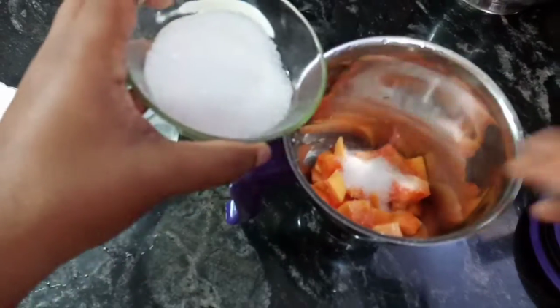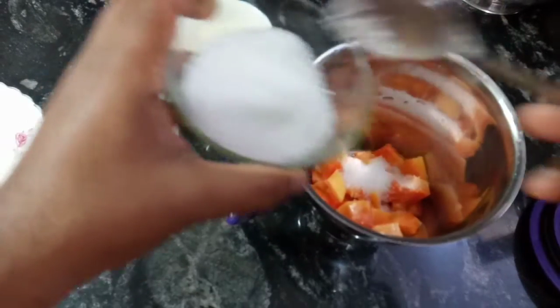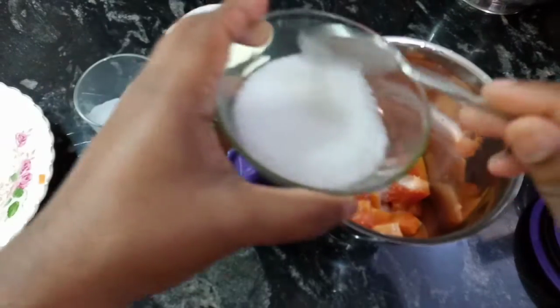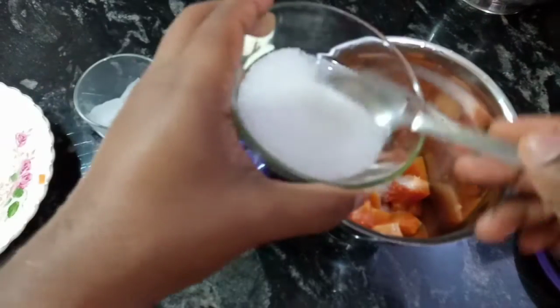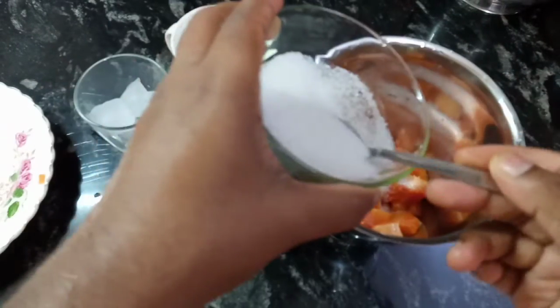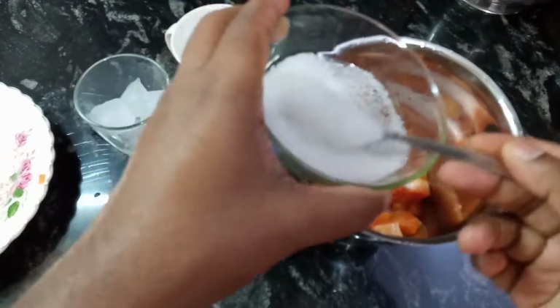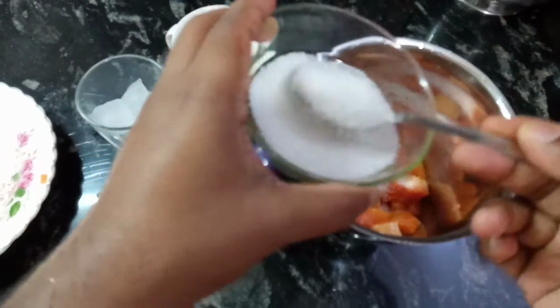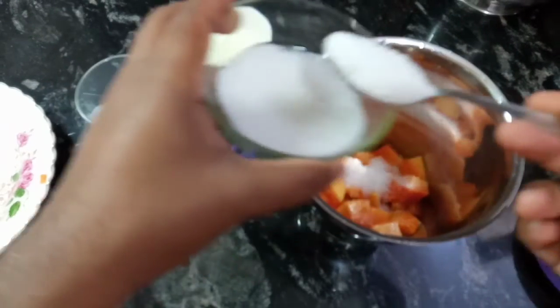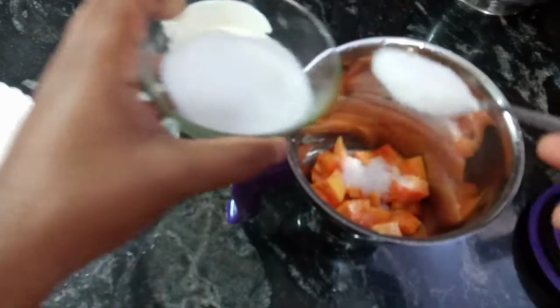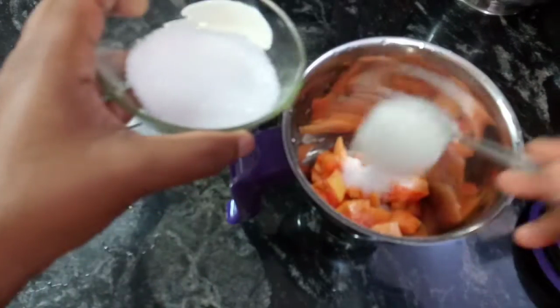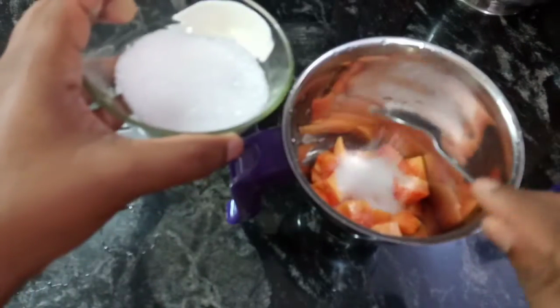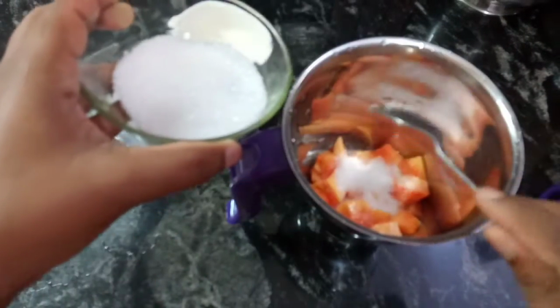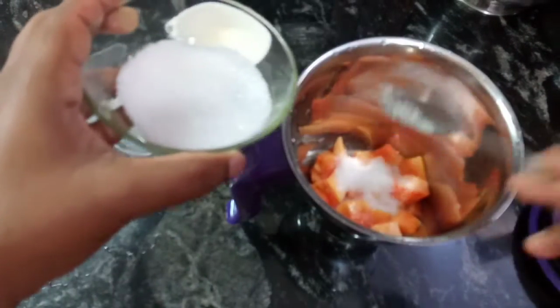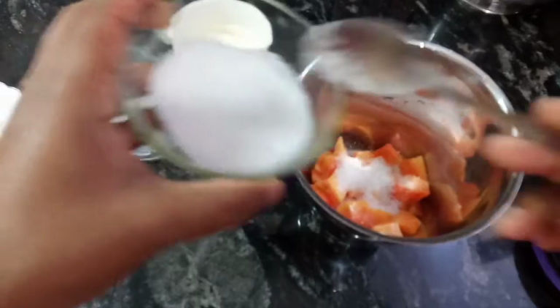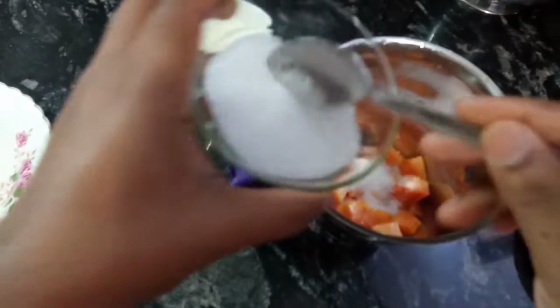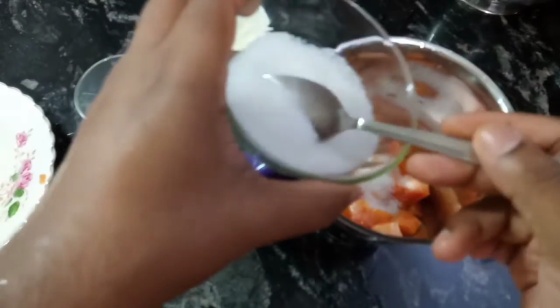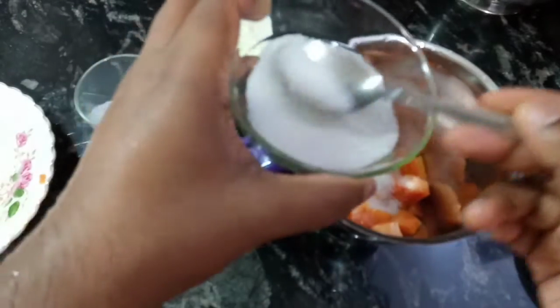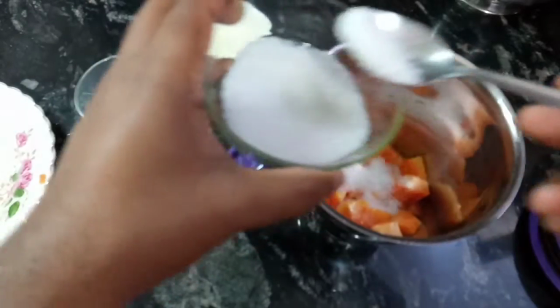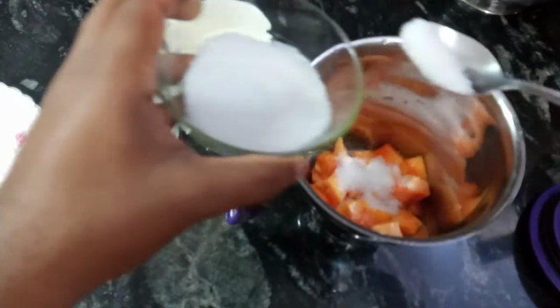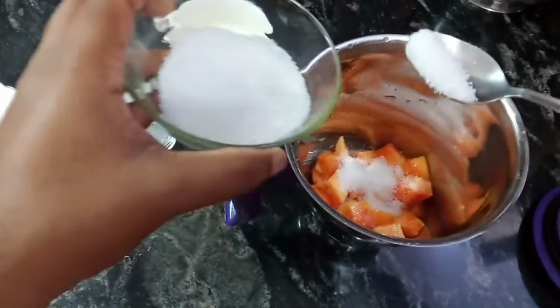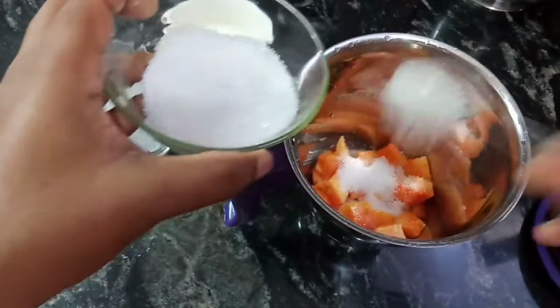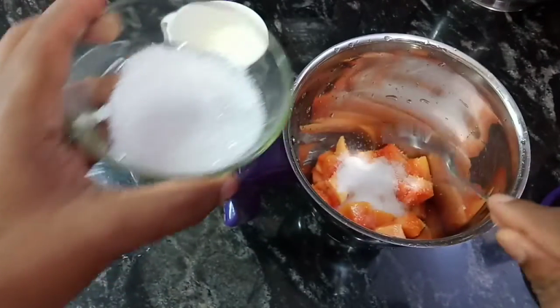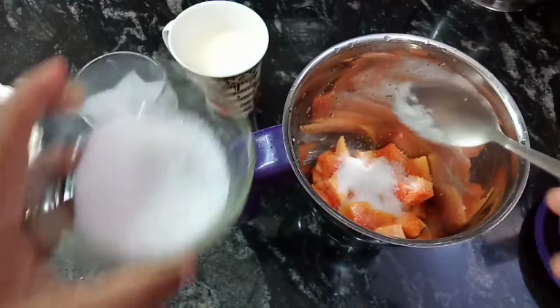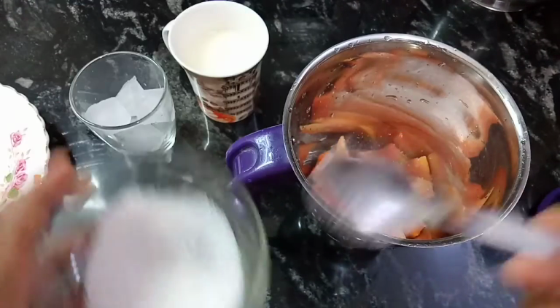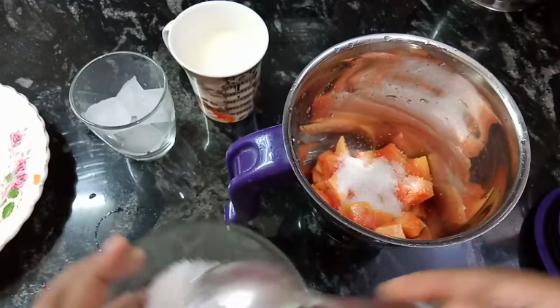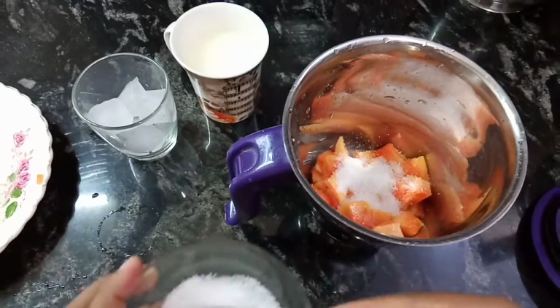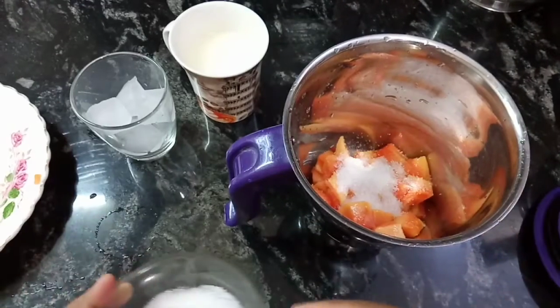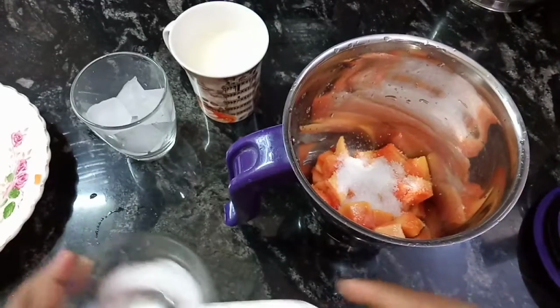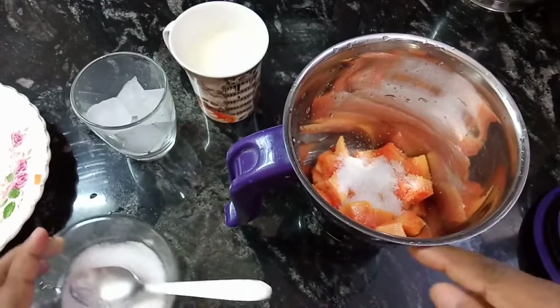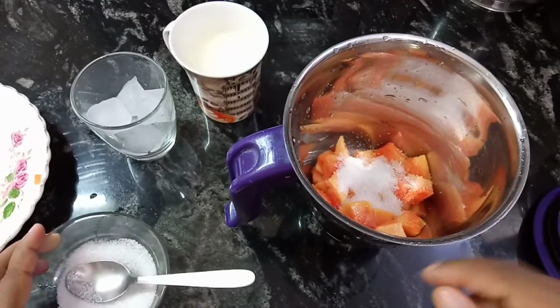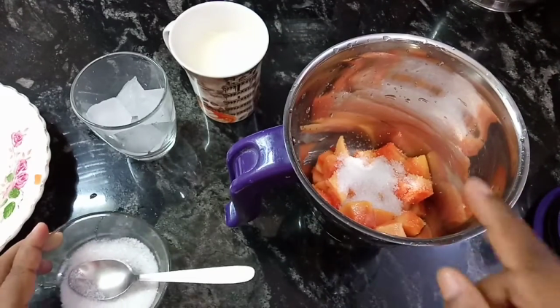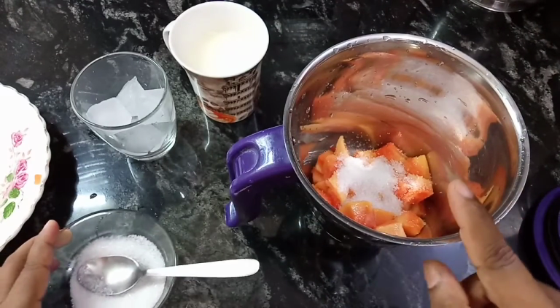Add 2 and a half spoon of sugar. Let's try it.